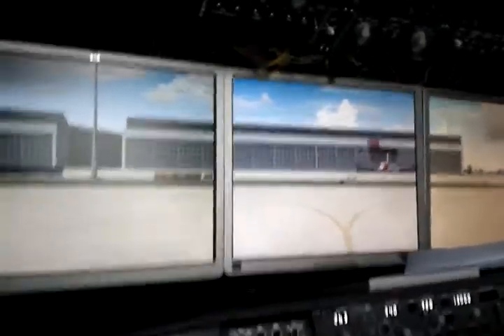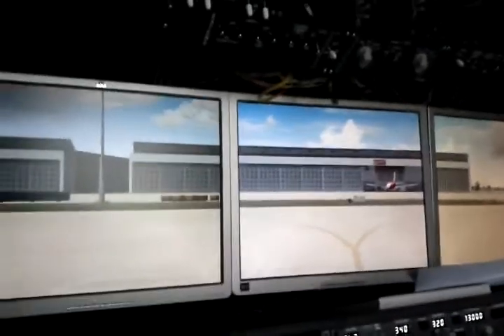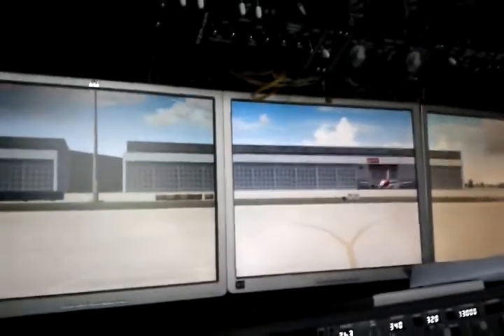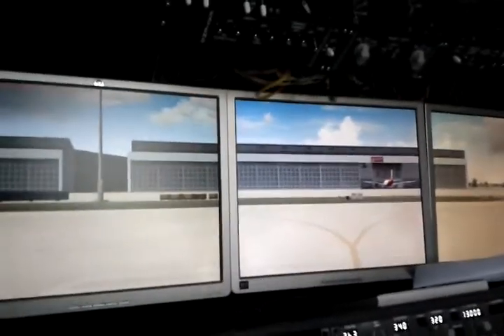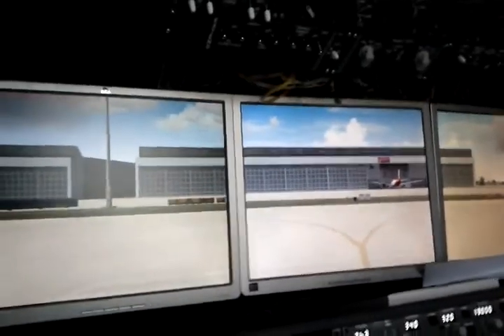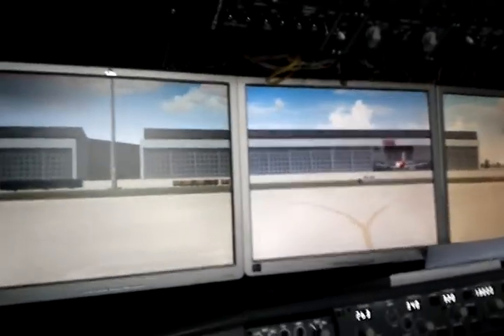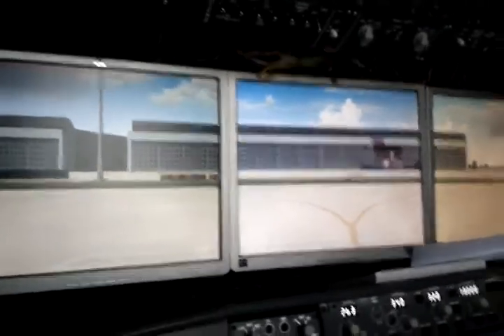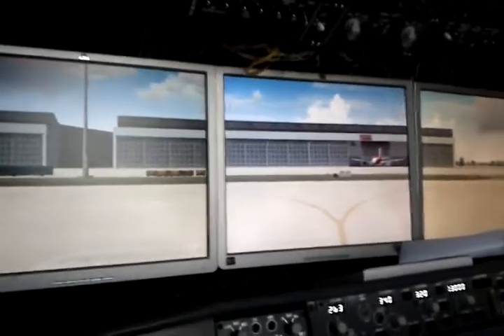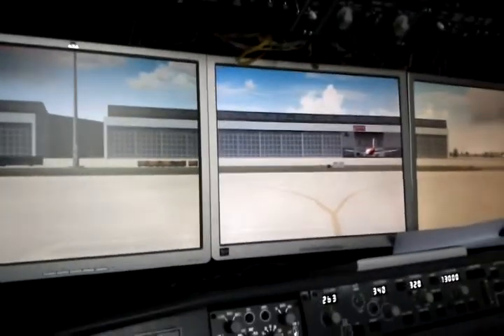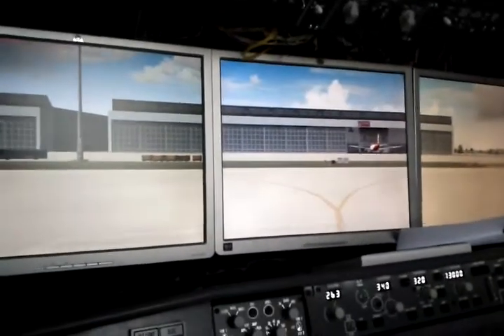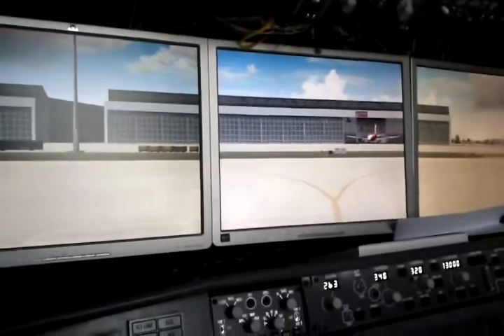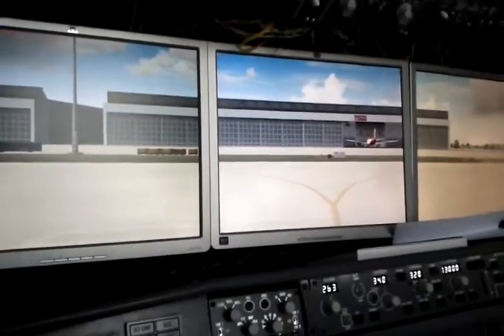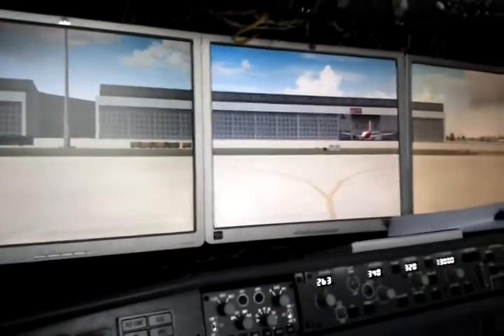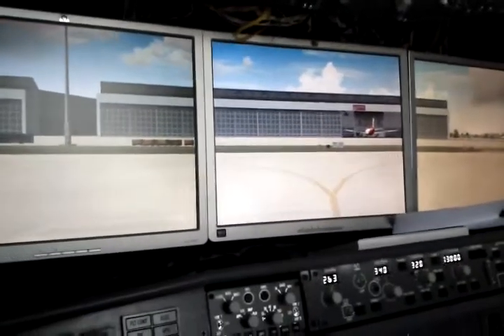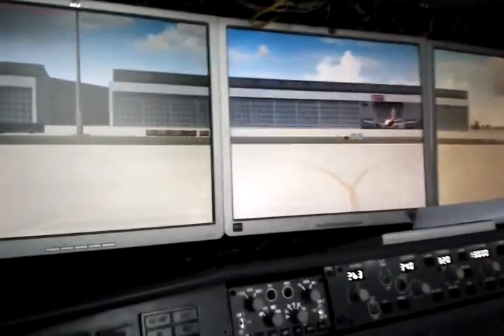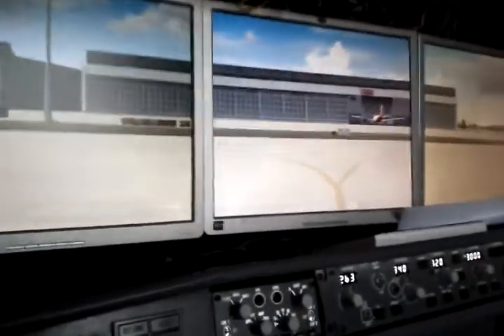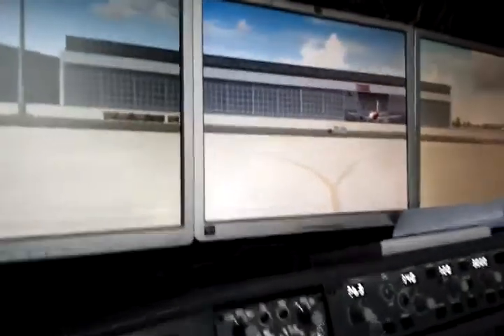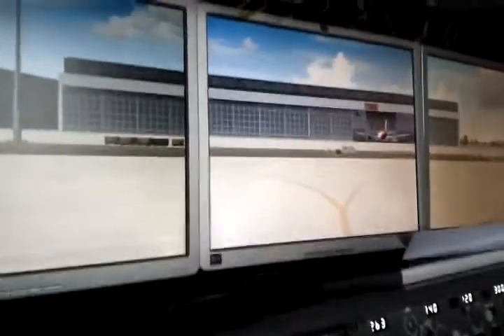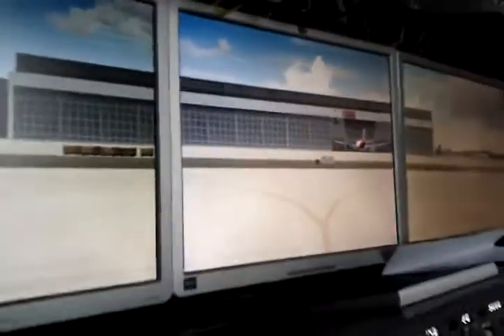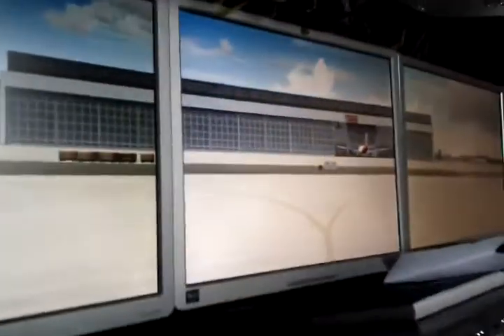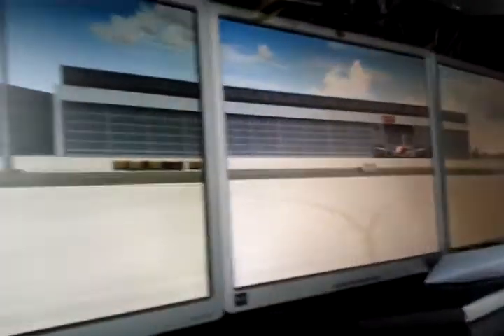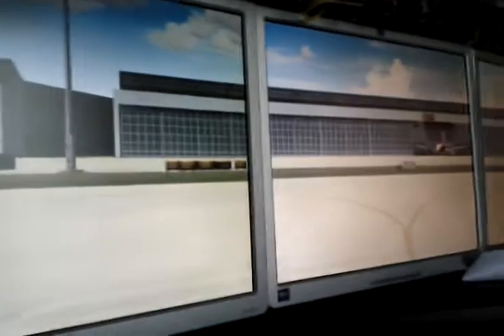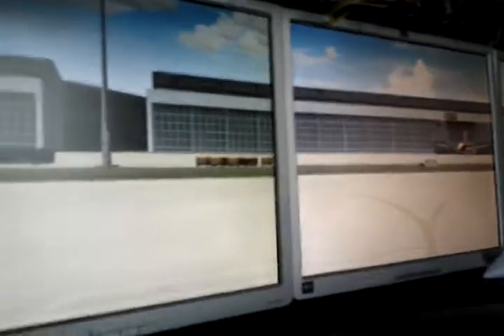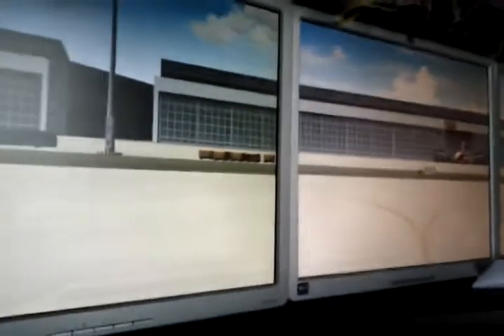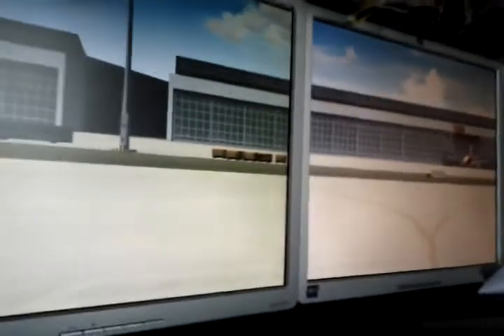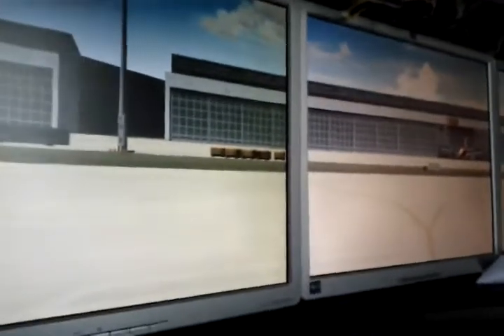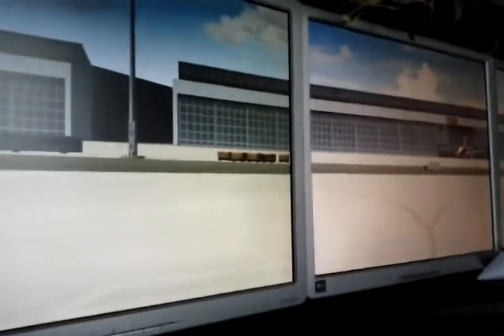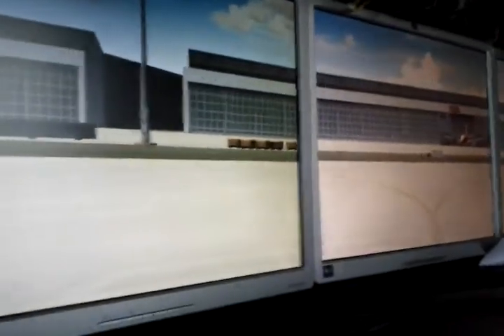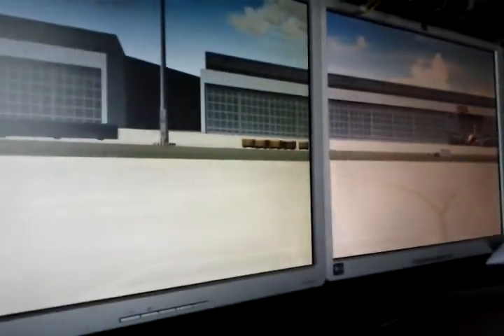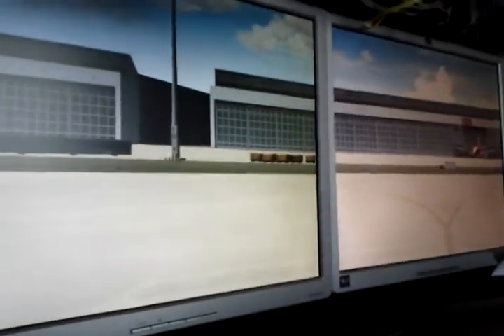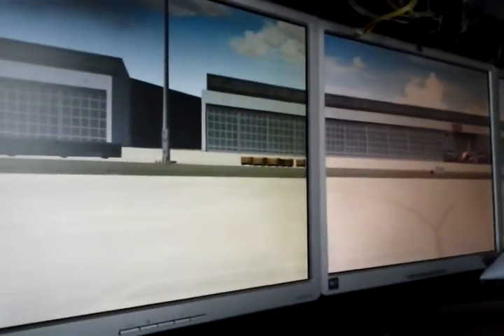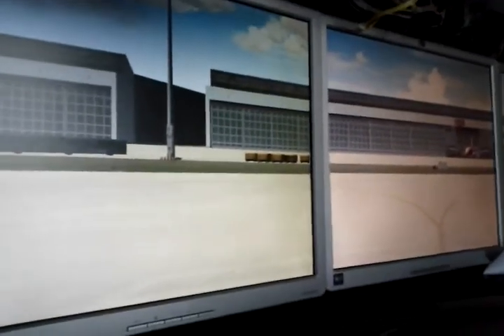Hello guys, welcome back for another video of my home cockpit. Today I want to show you a small program that I've done today.